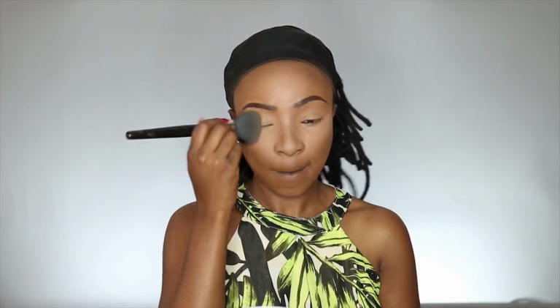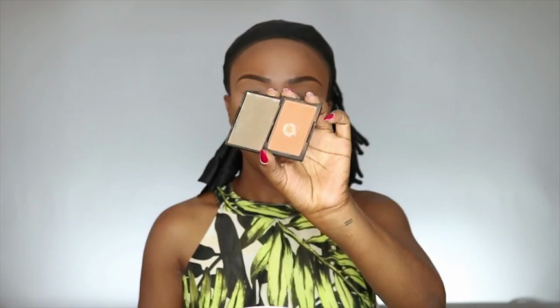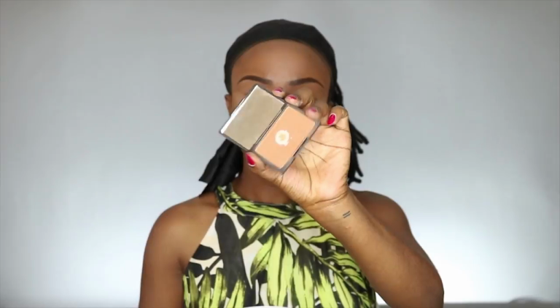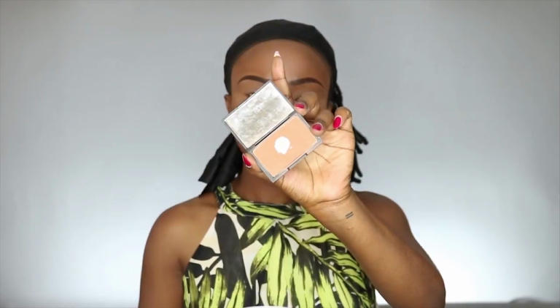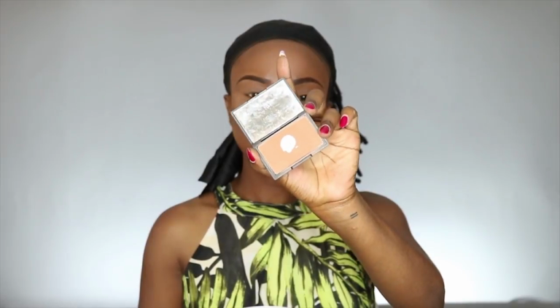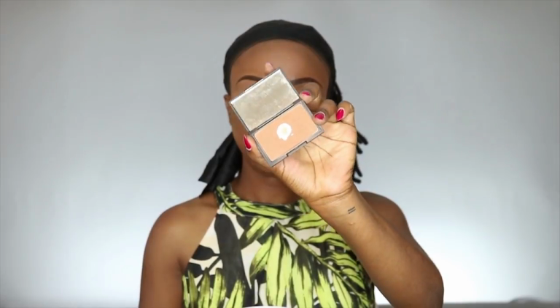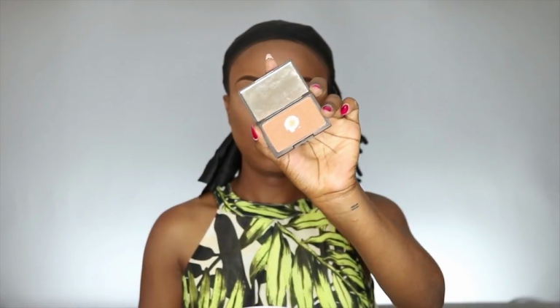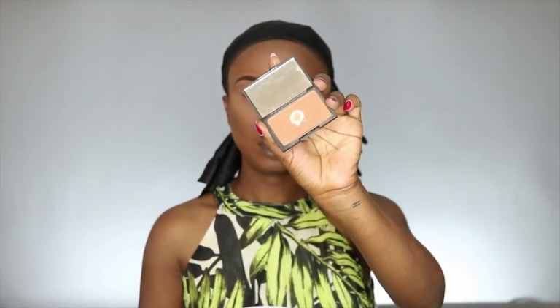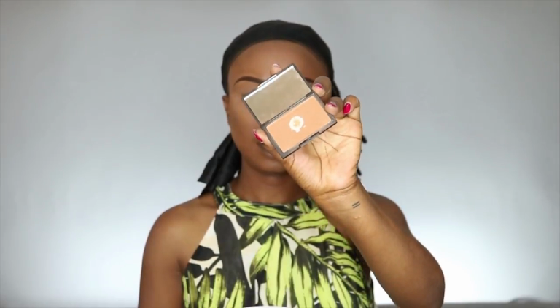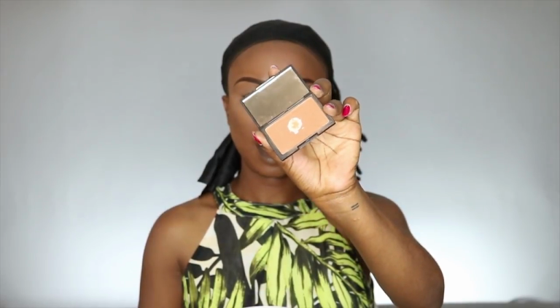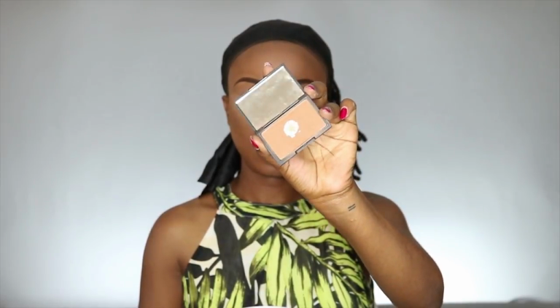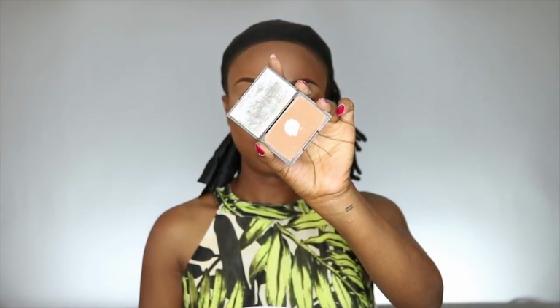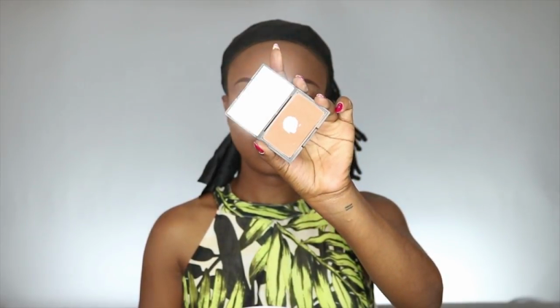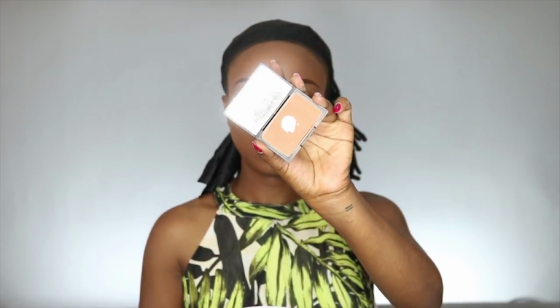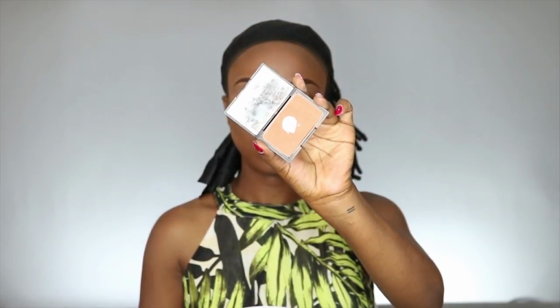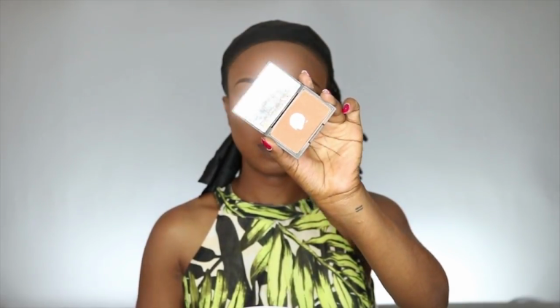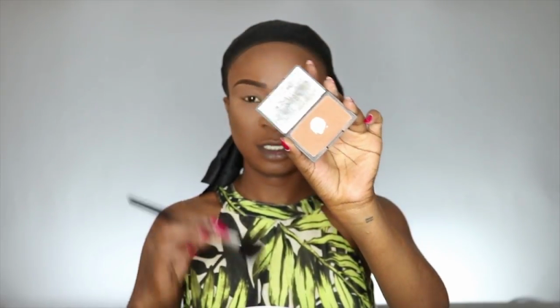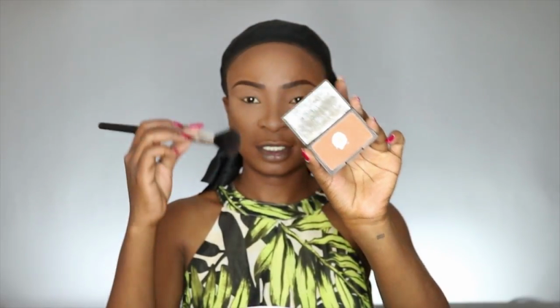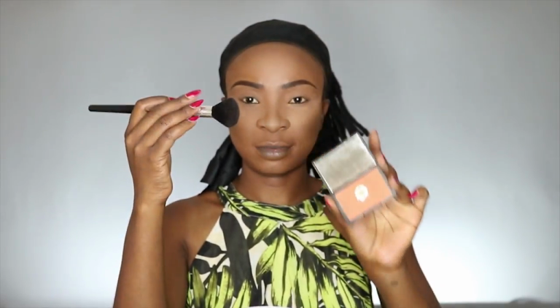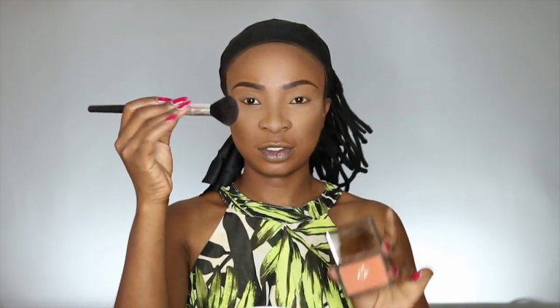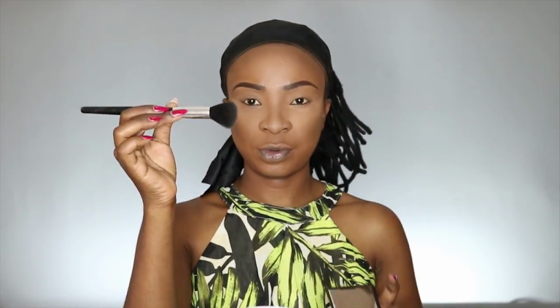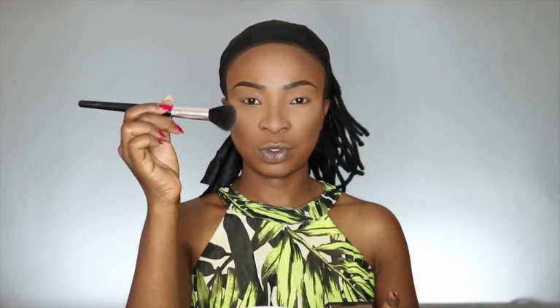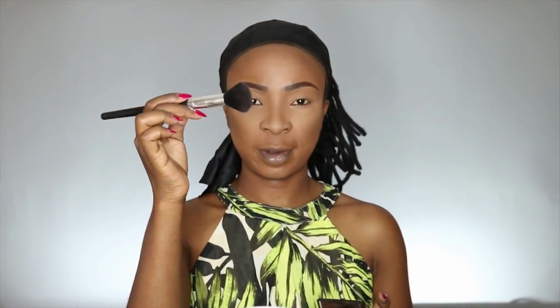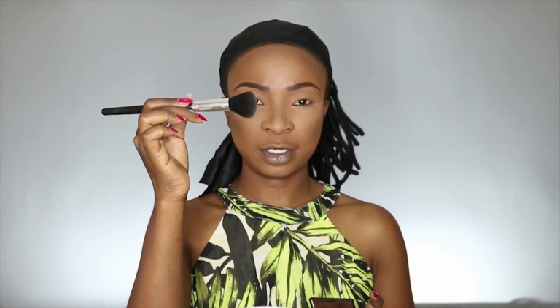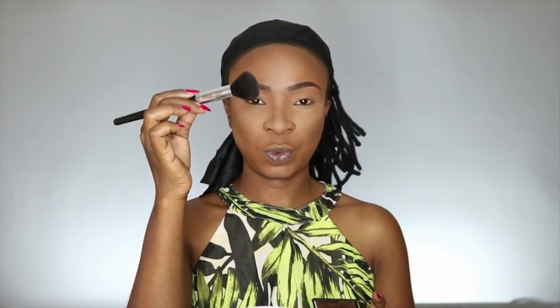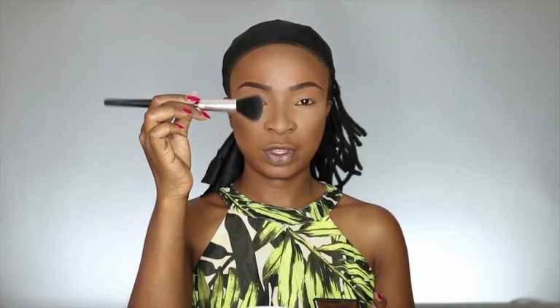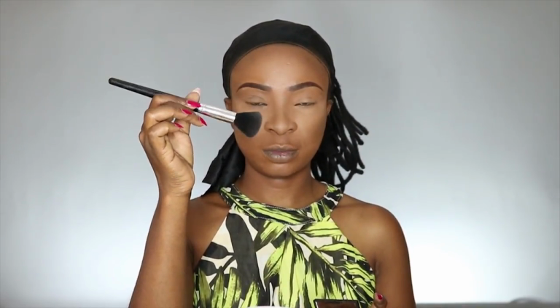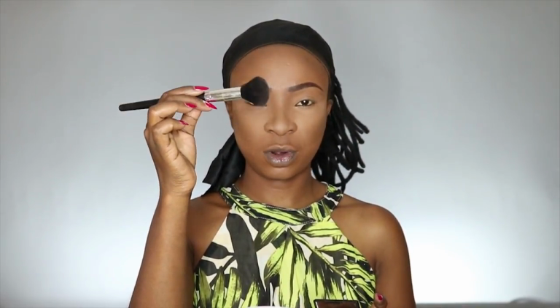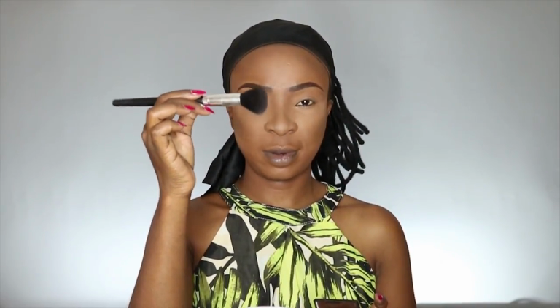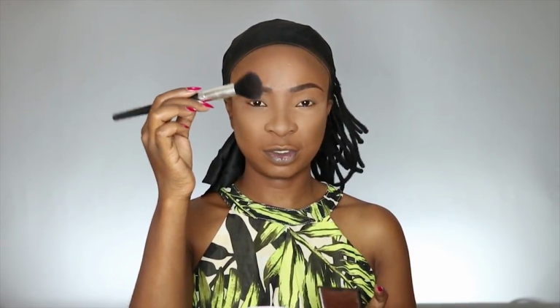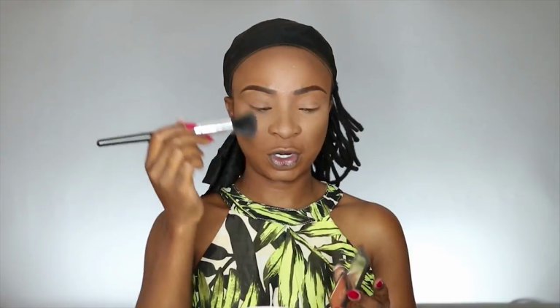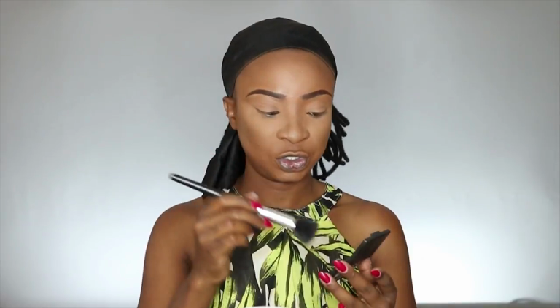For my blush today I'm using Sahara by Slick Cosmetics and I'm just going to apply it with a small blush brush.